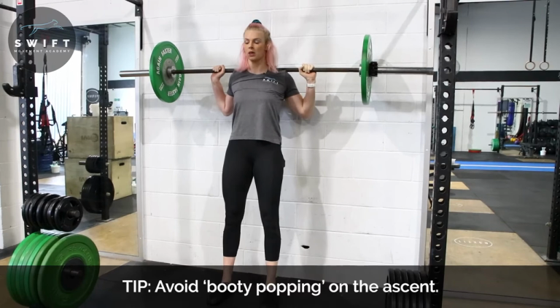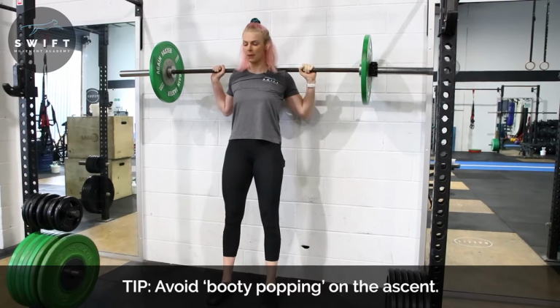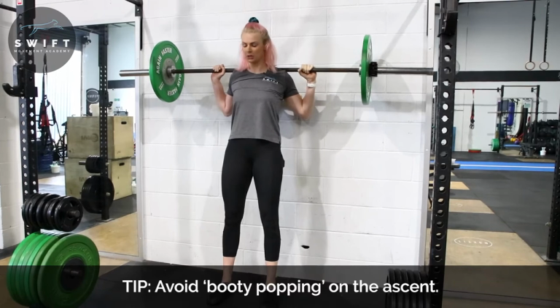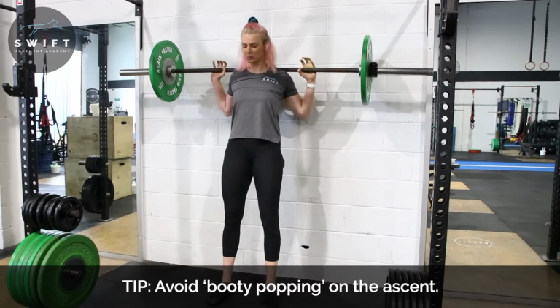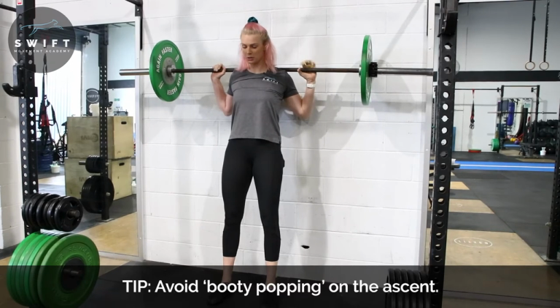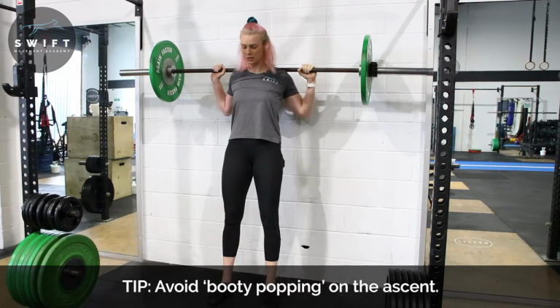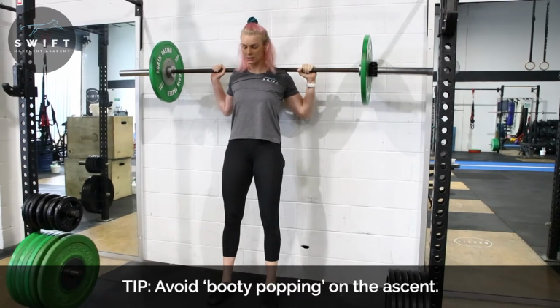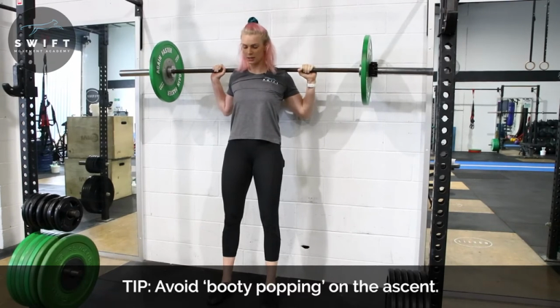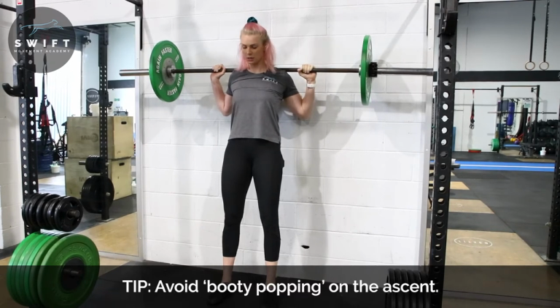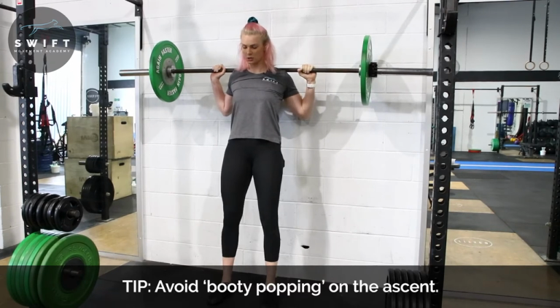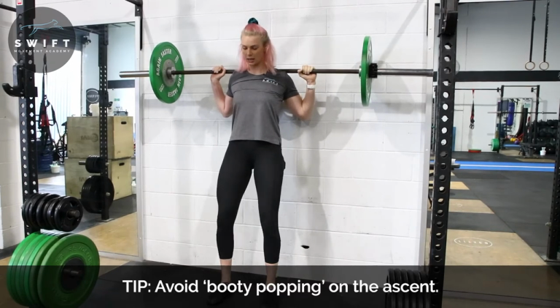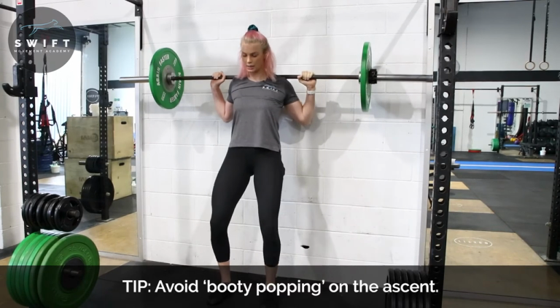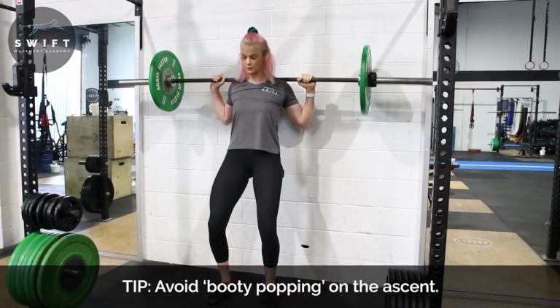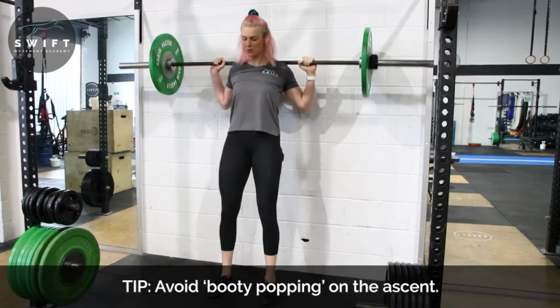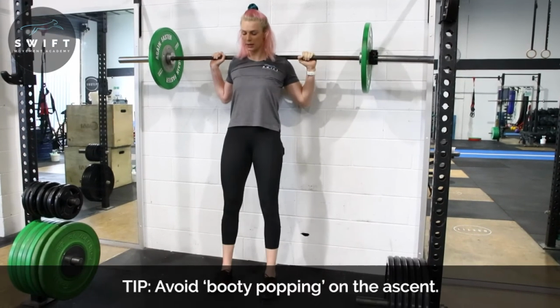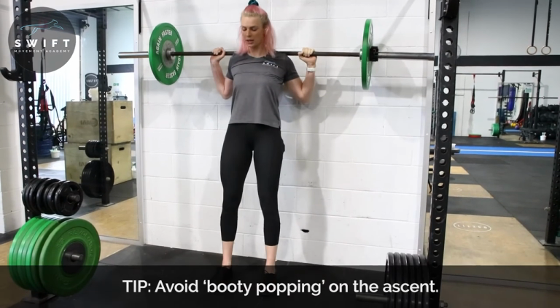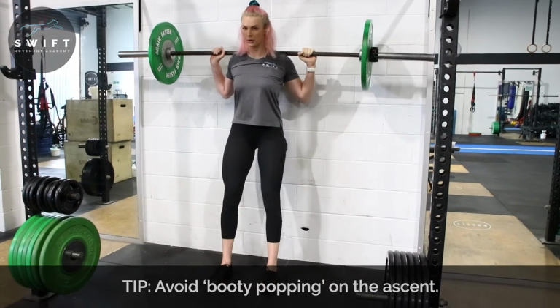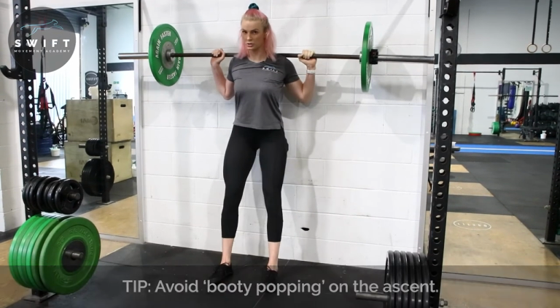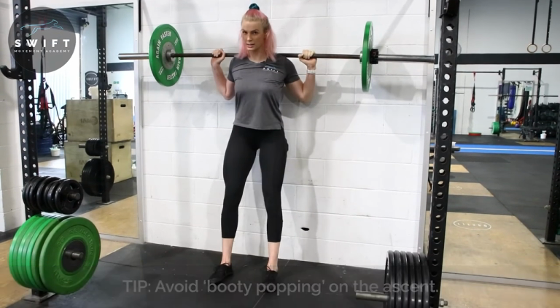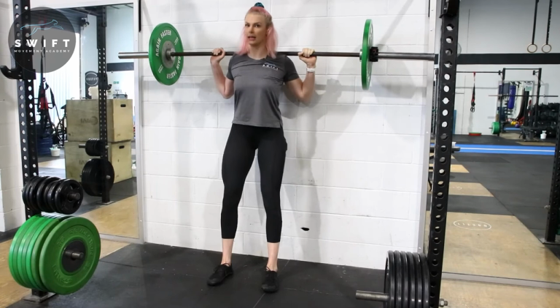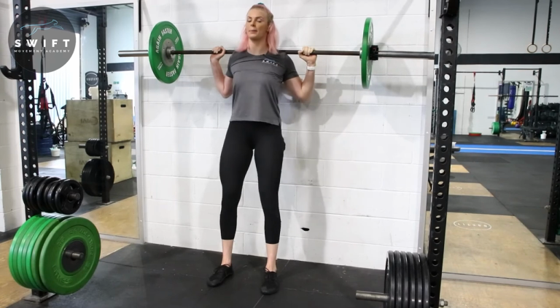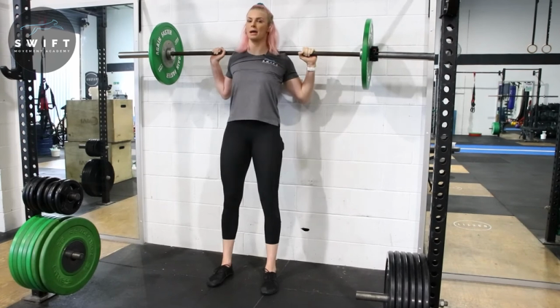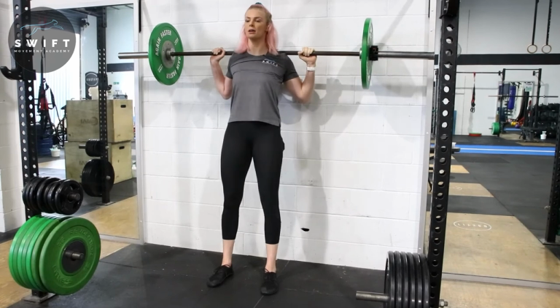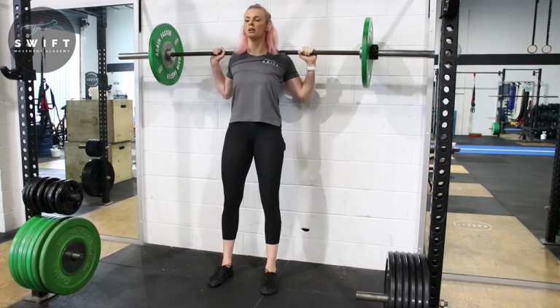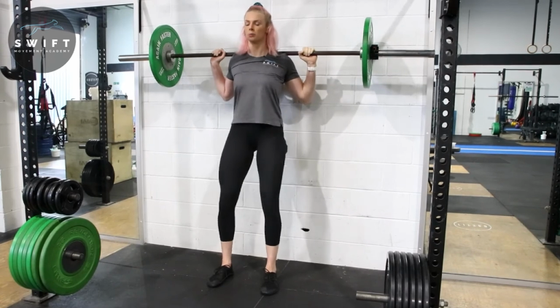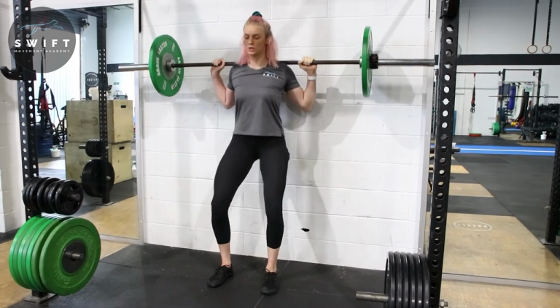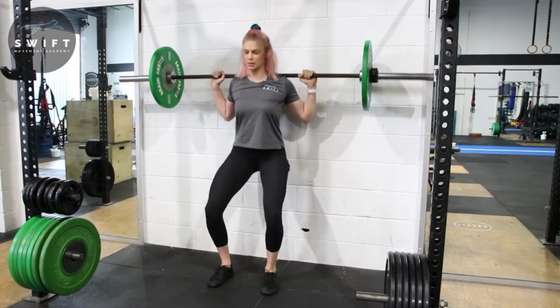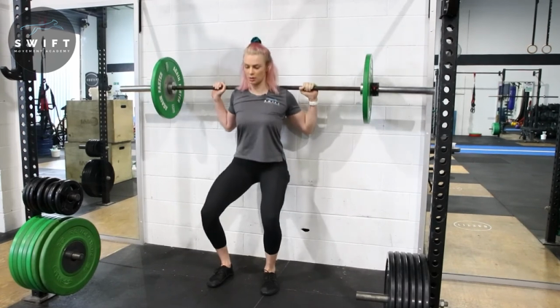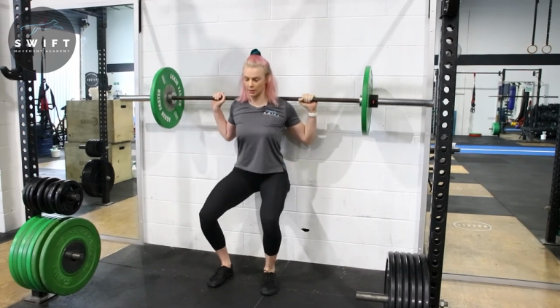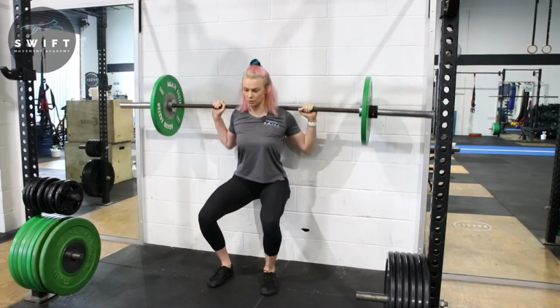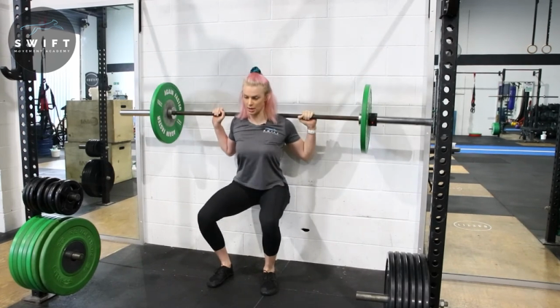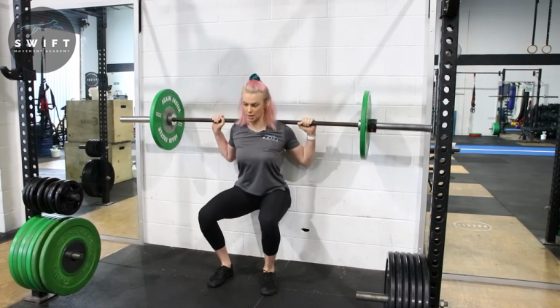Making sure when we do this, we're tracking our knees forward, we're not trying to stick our bum out, we're just going straight down.